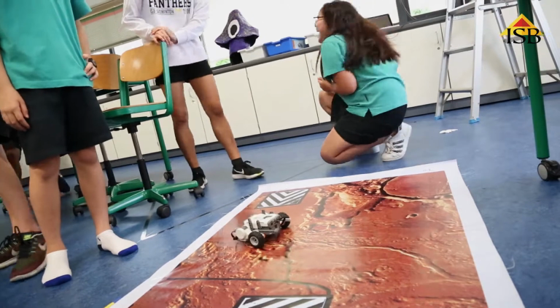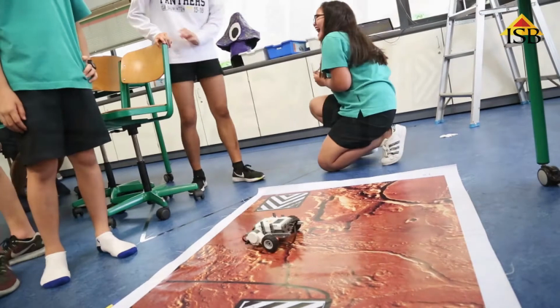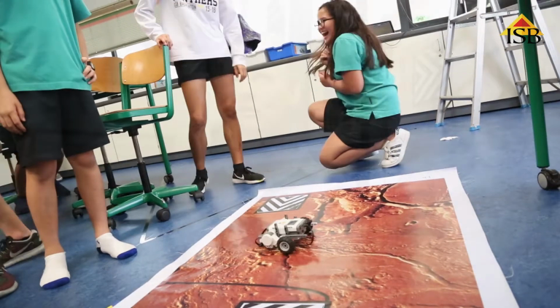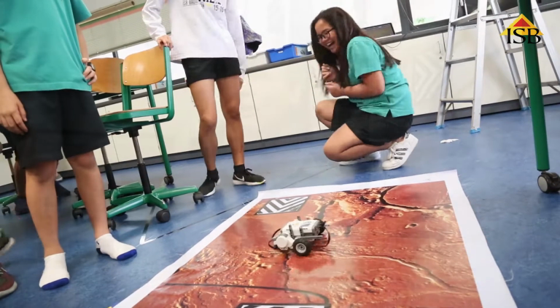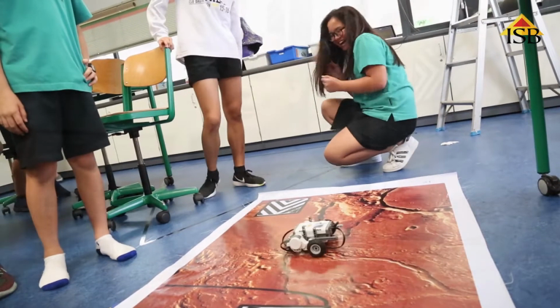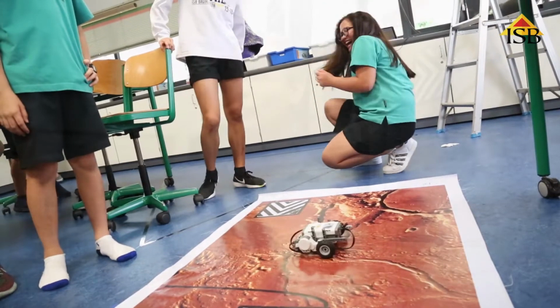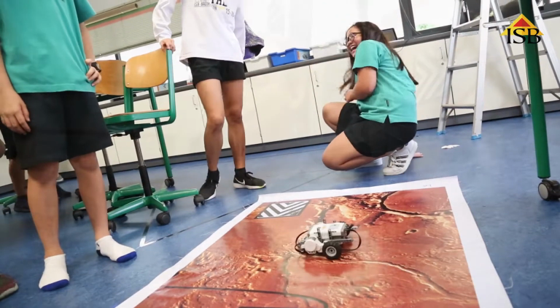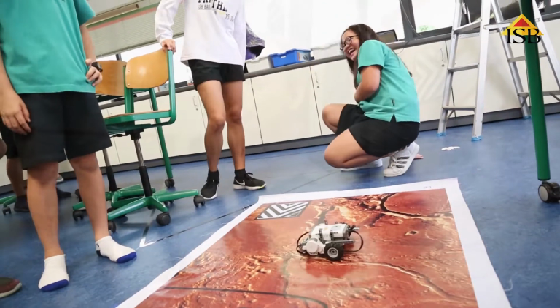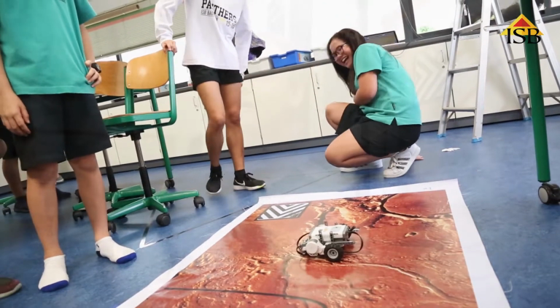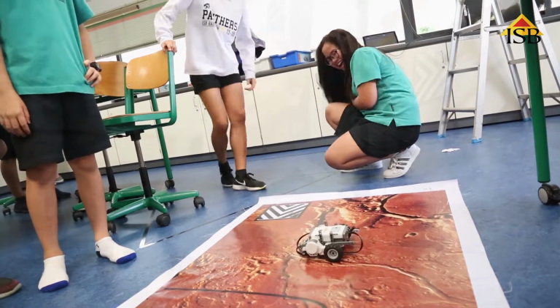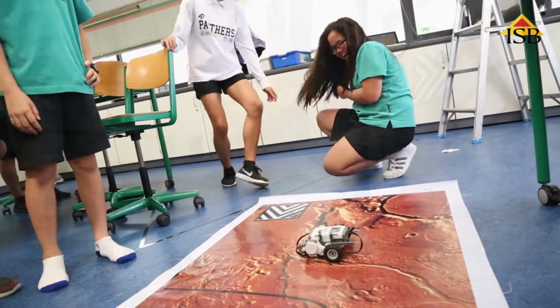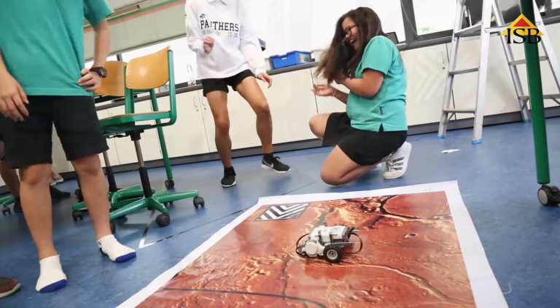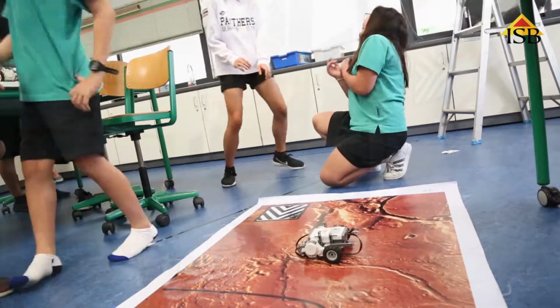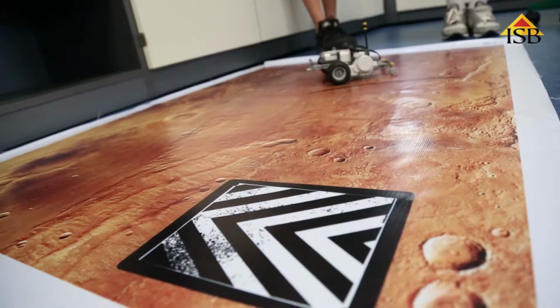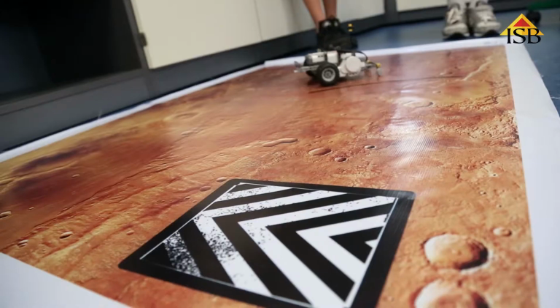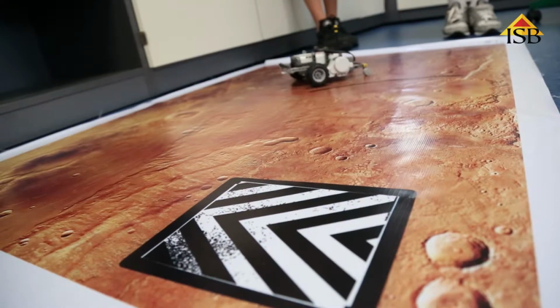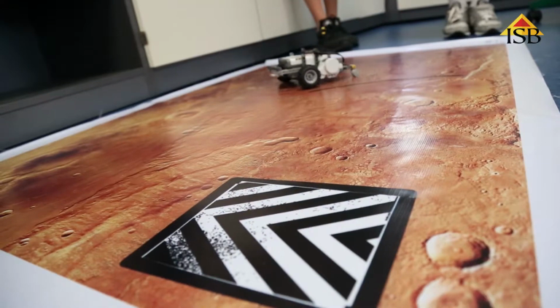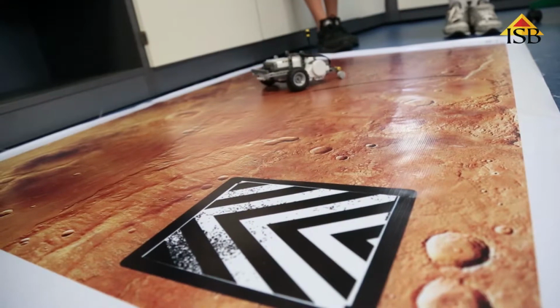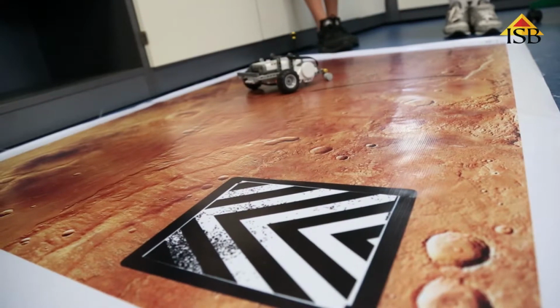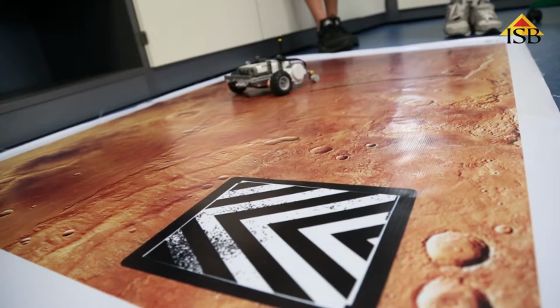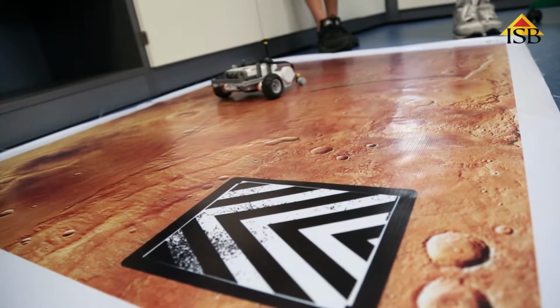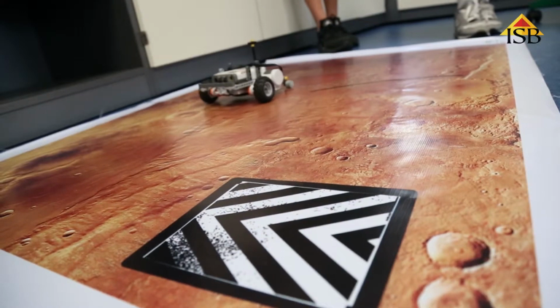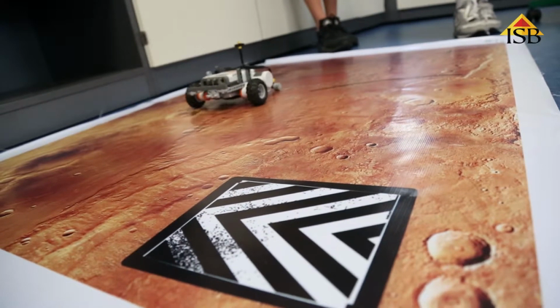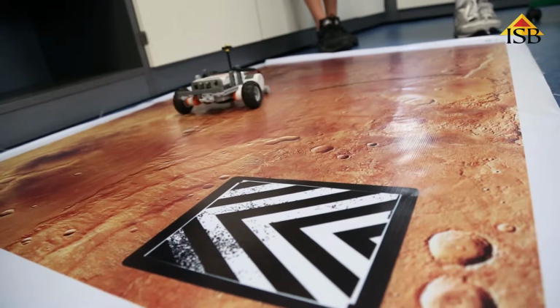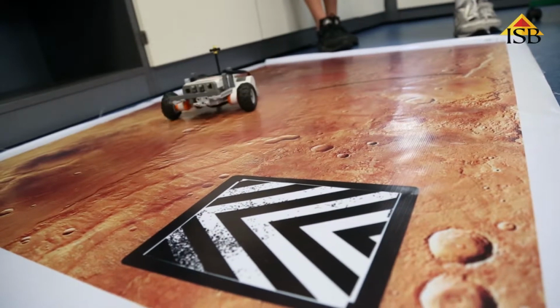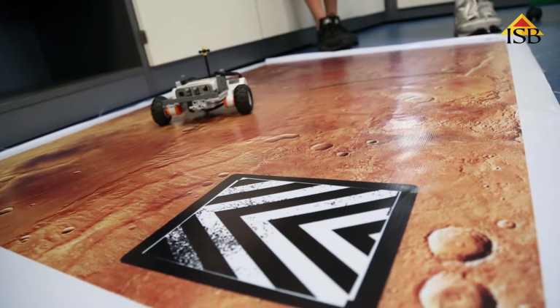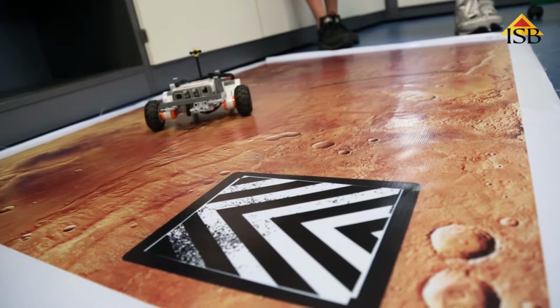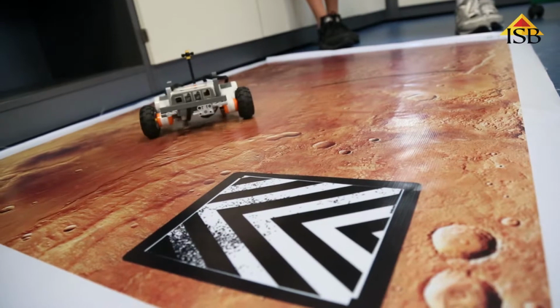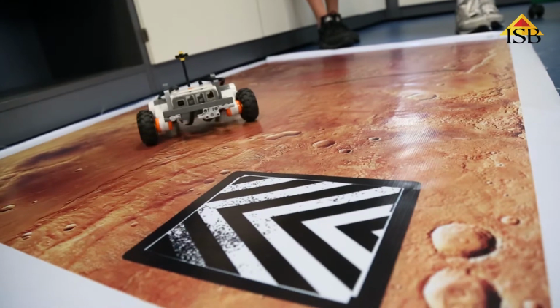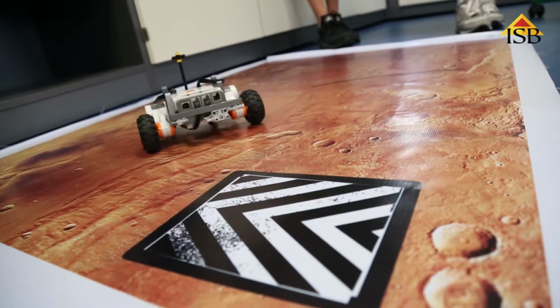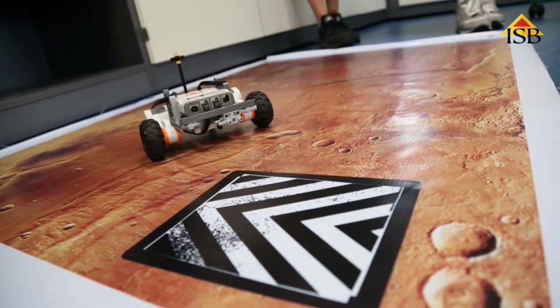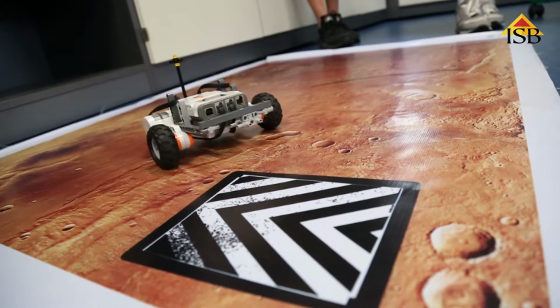Students are programming and coding and designing the robots so that they can achieve these different challenges.